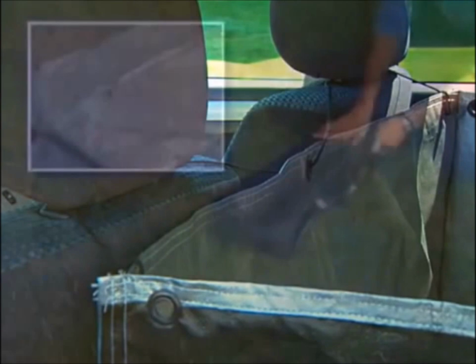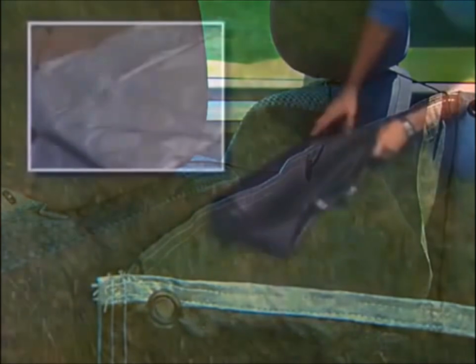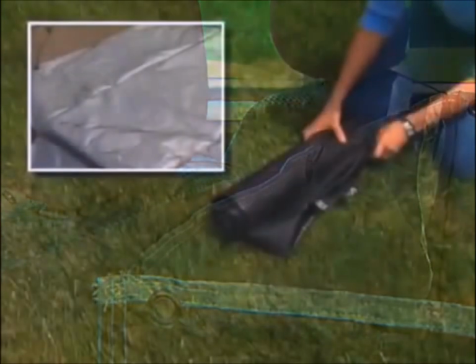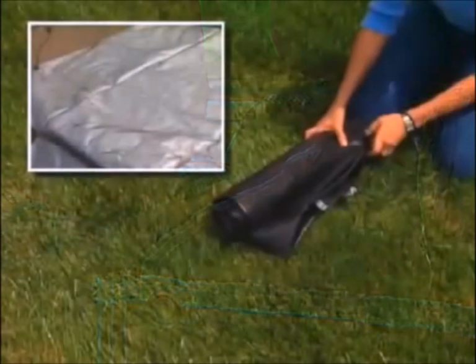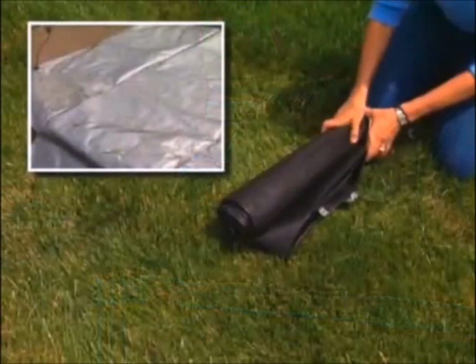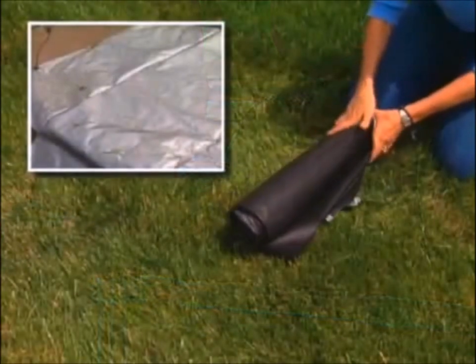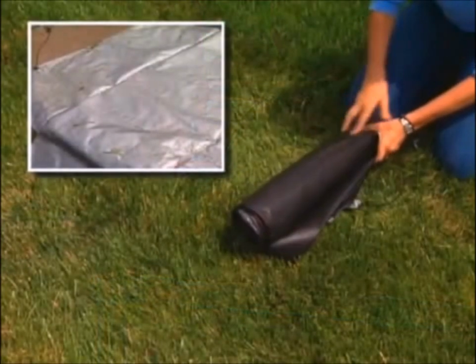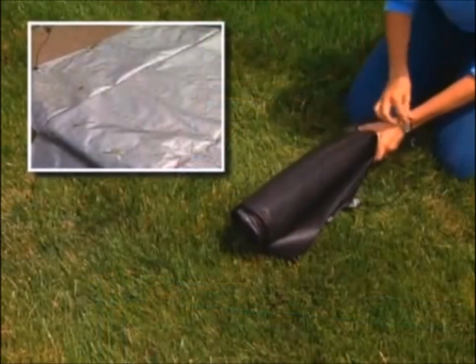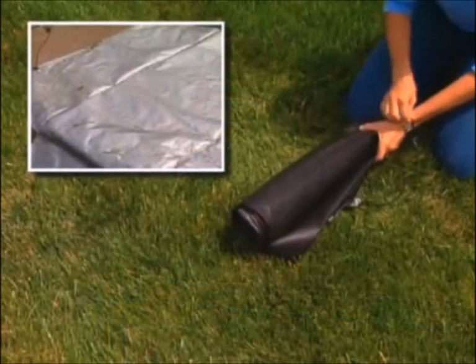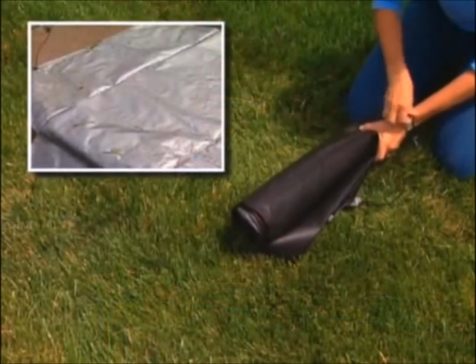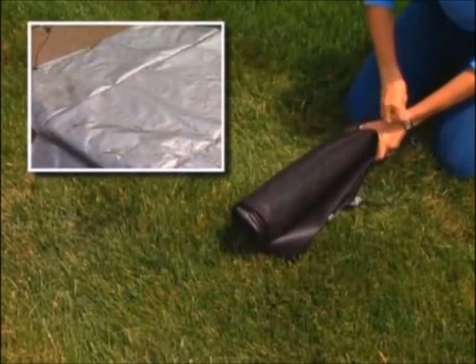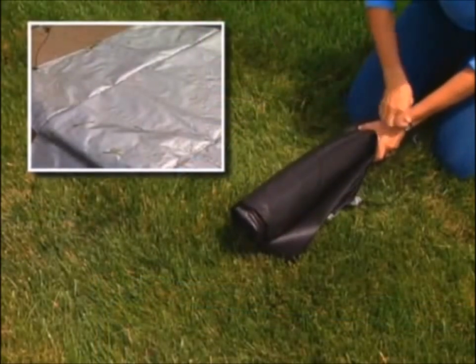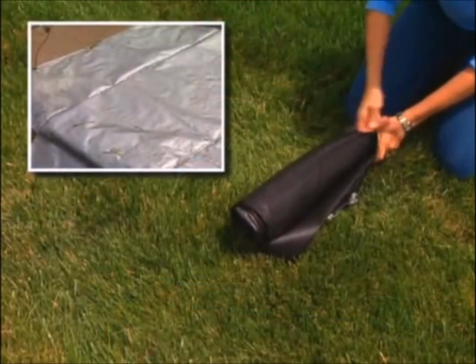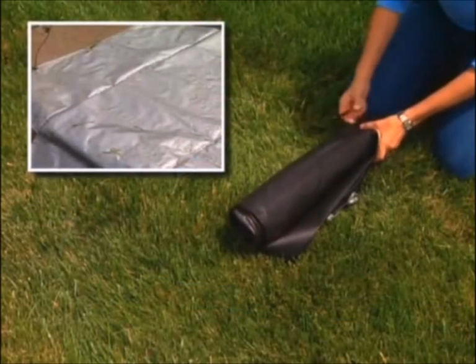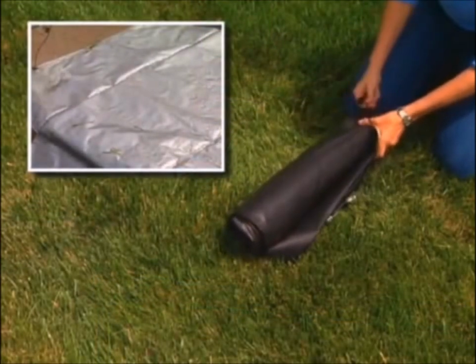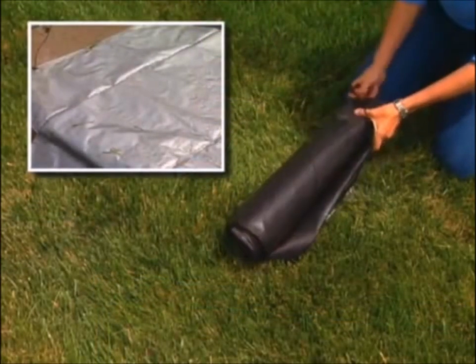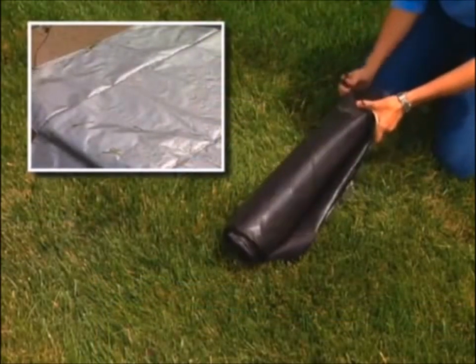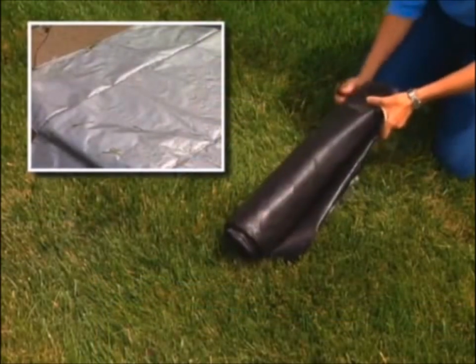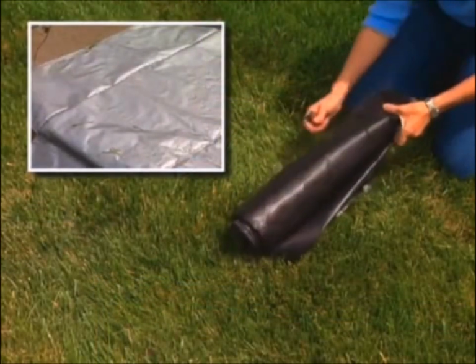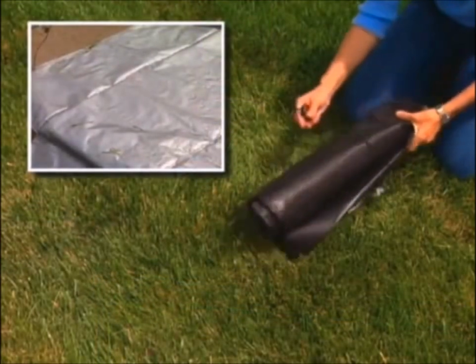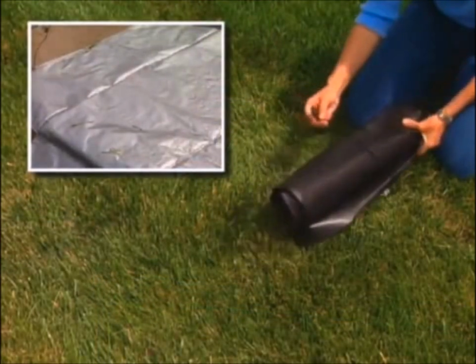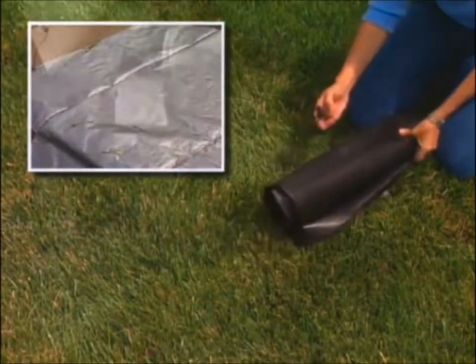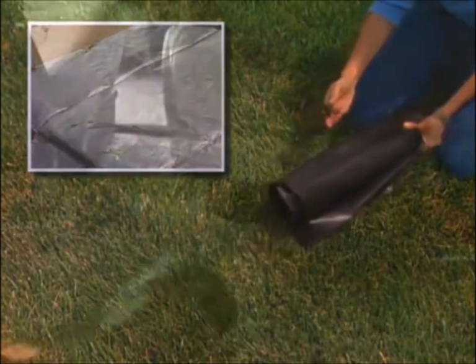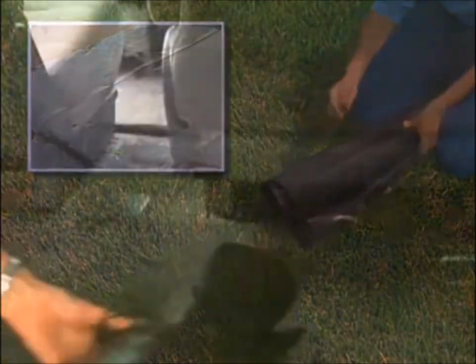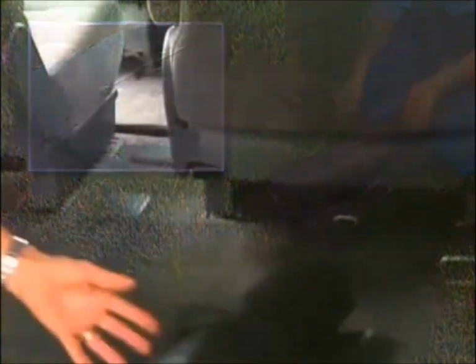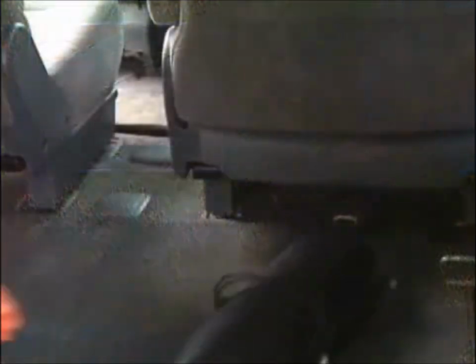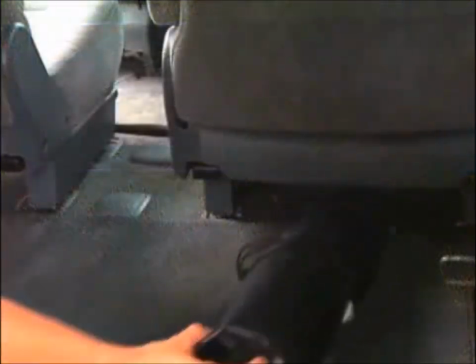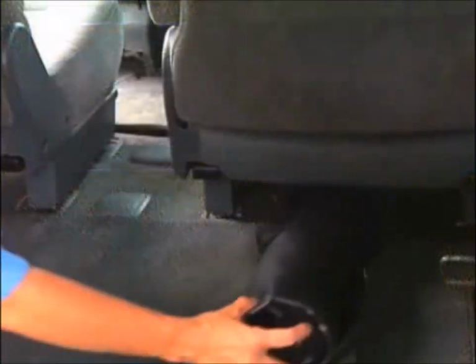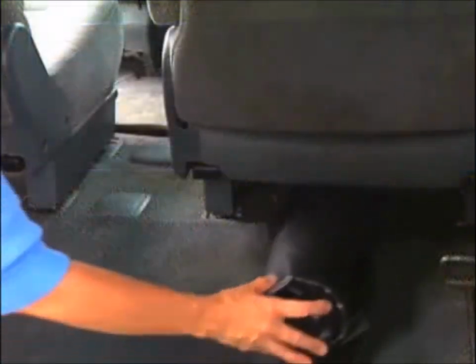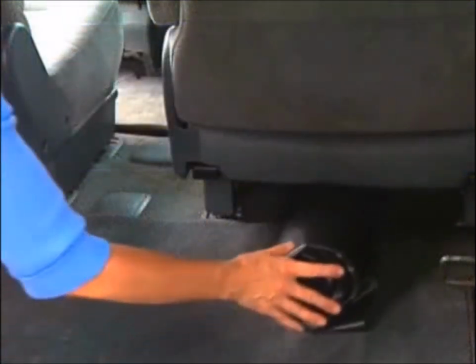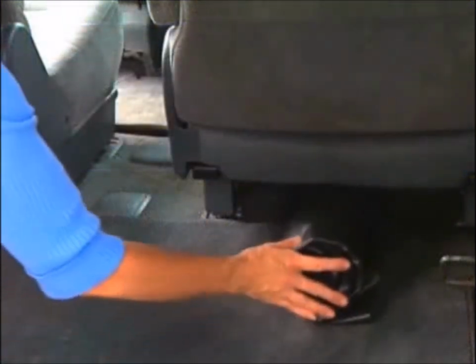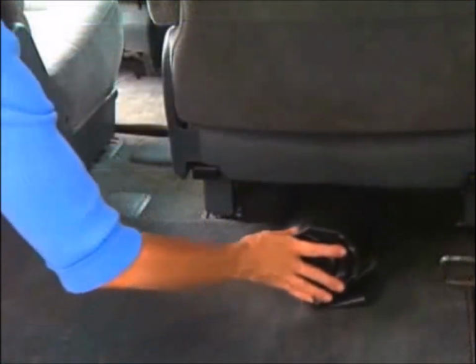And when you're finished, just rinse it off, roll it up, and tuck it under the seat for another day.